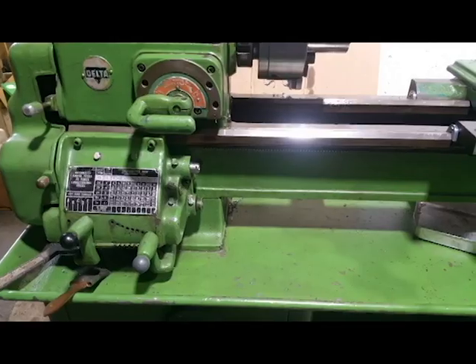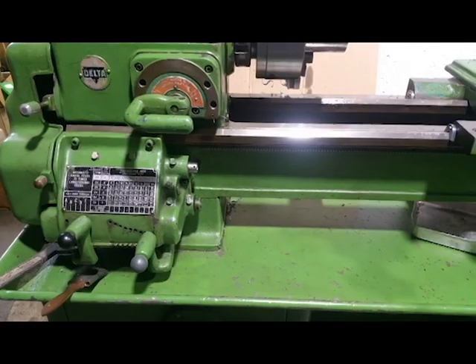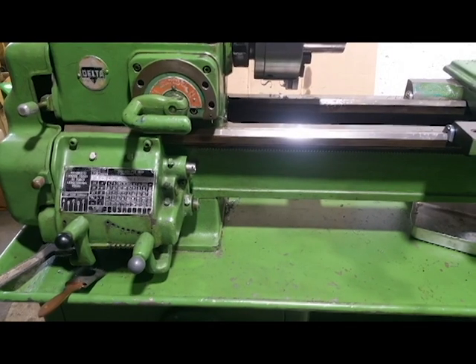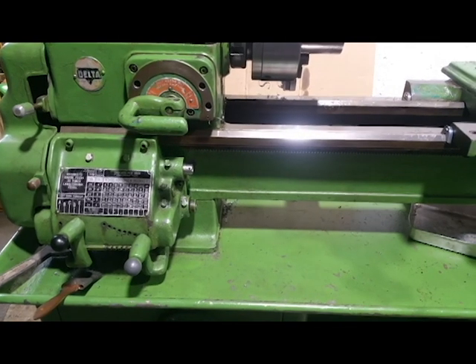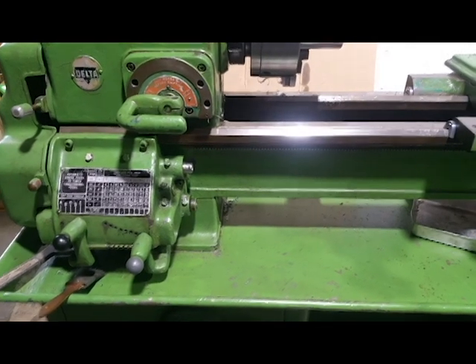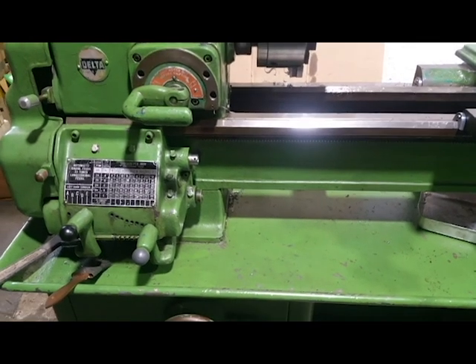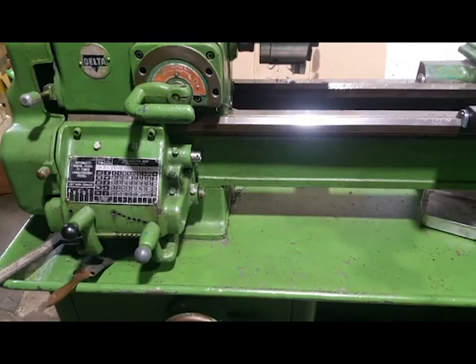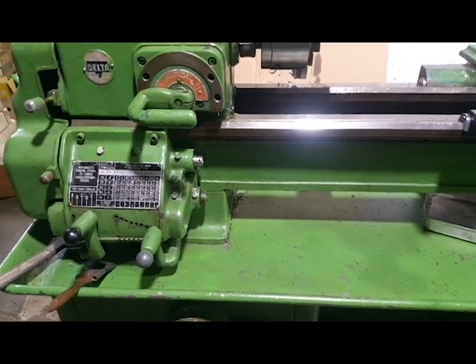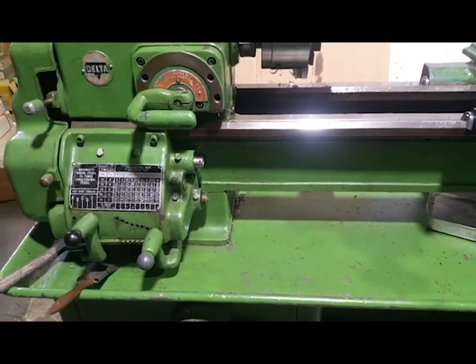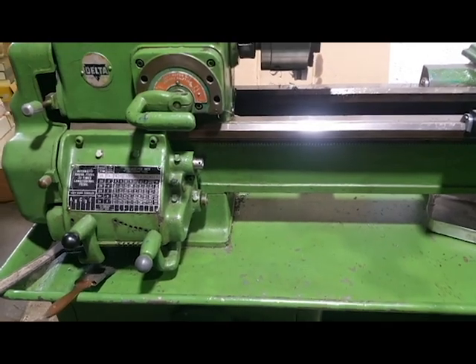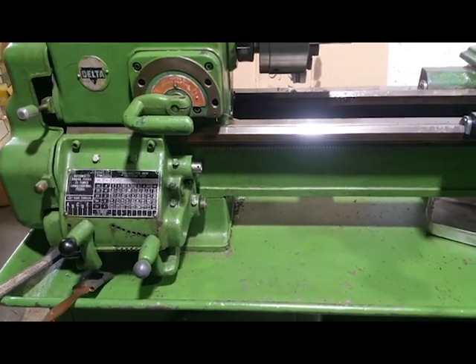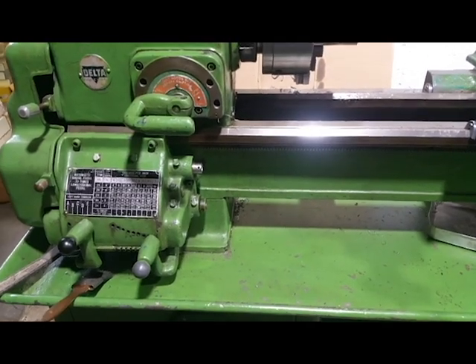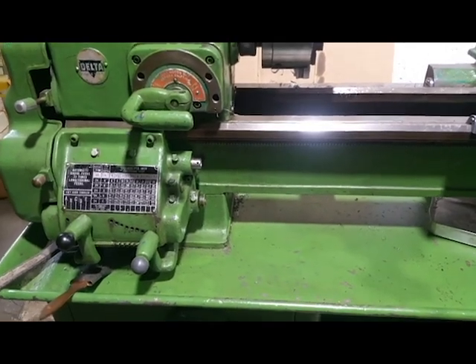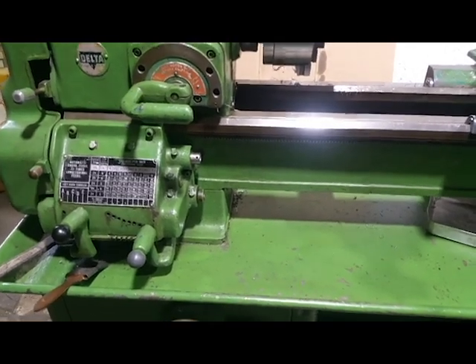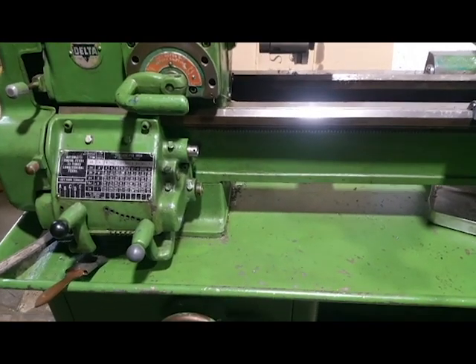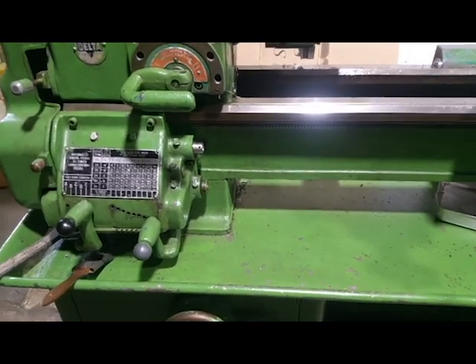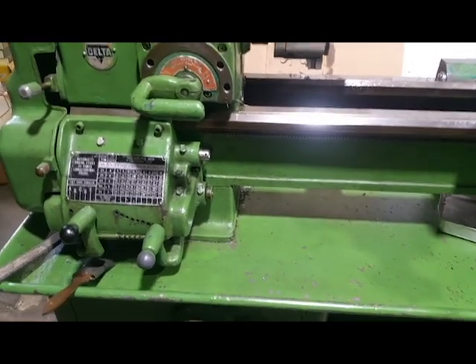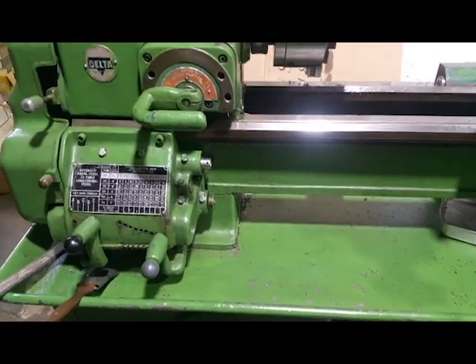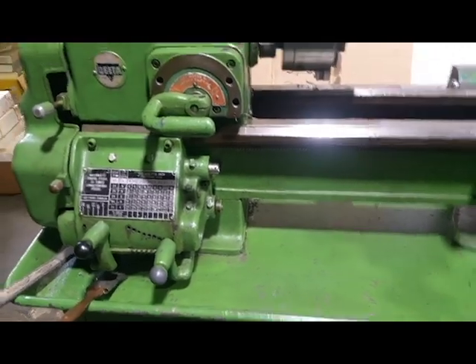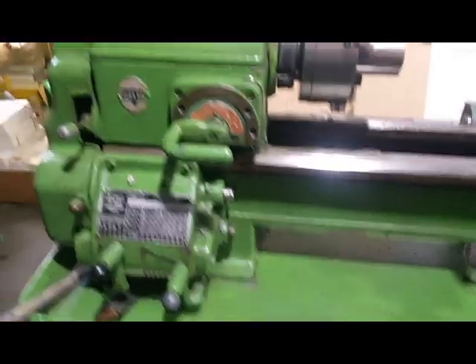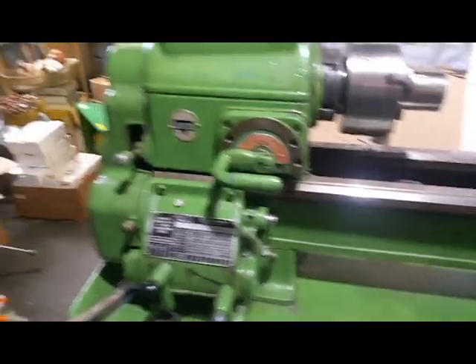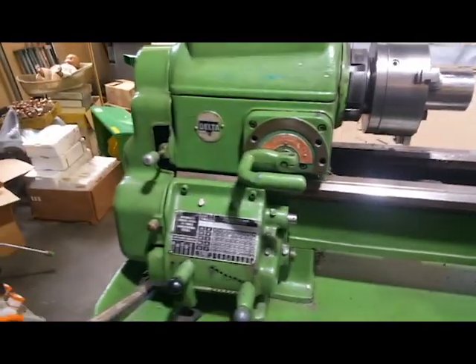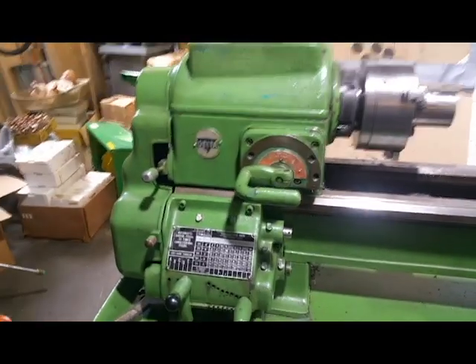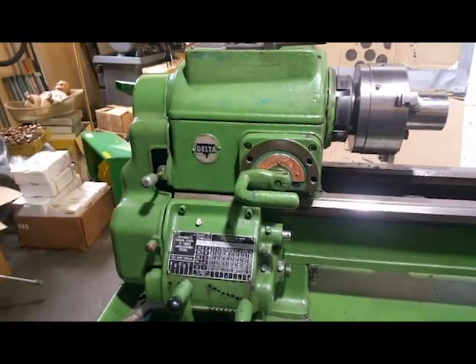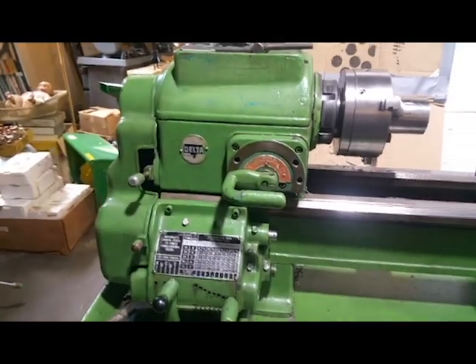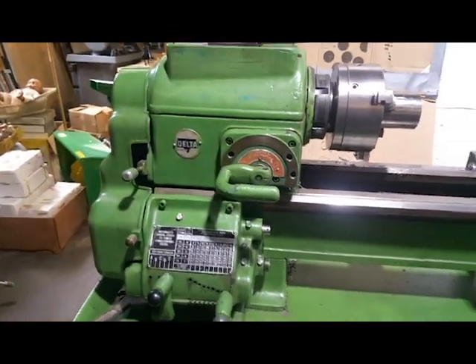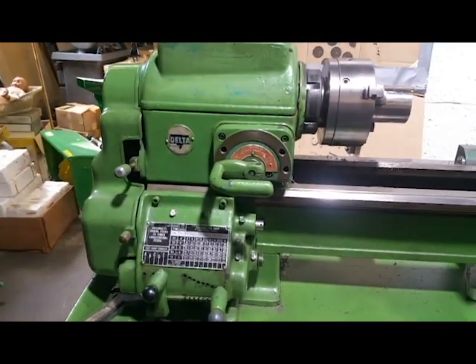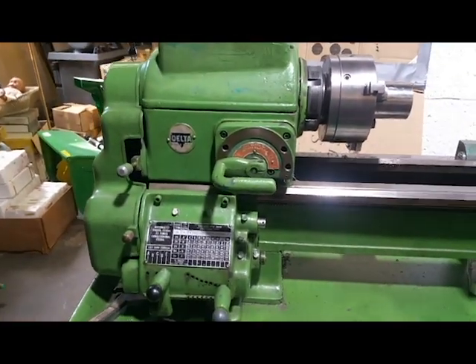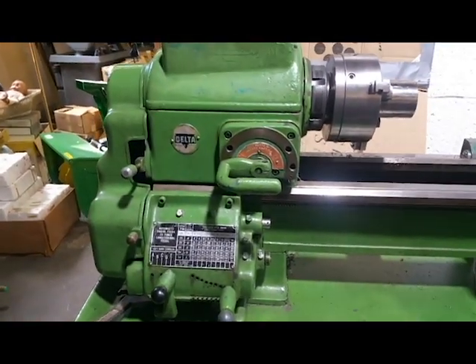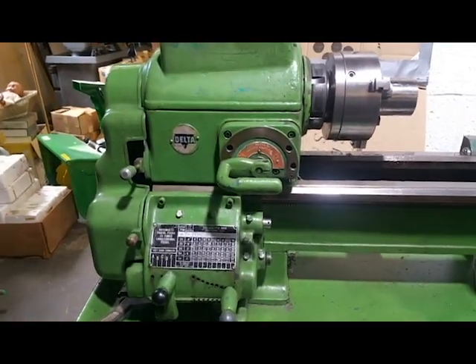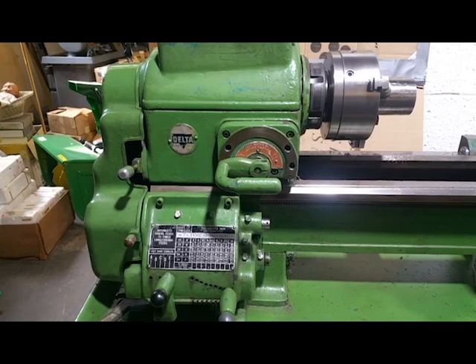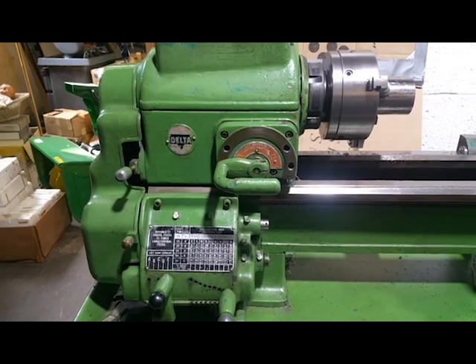Hey guys, finally some machining at the workshop today. We're working on the Delta Rockwell 11 inch lathe.